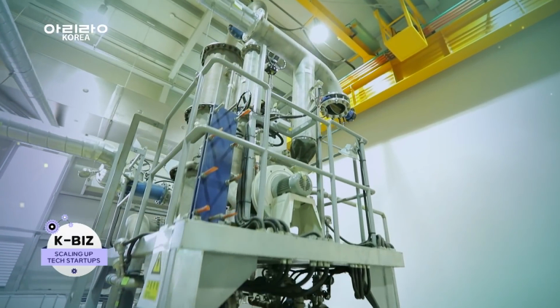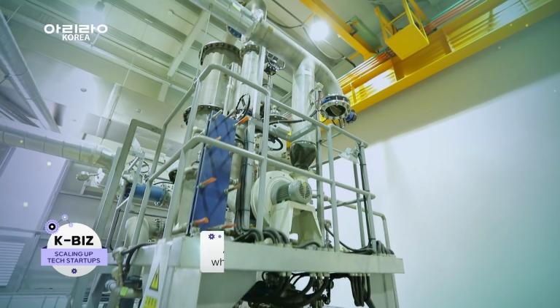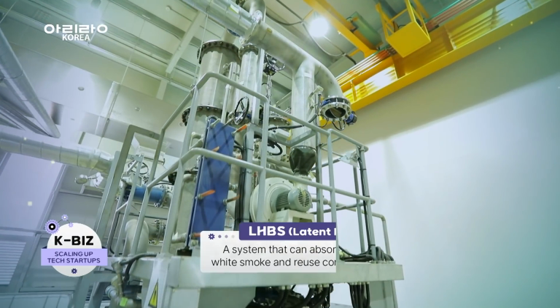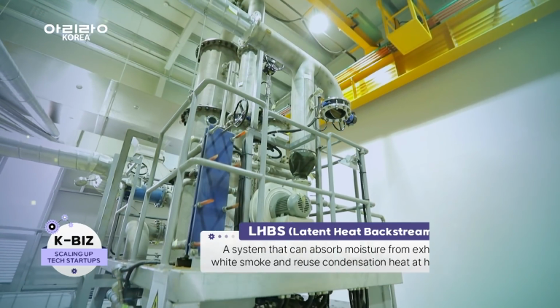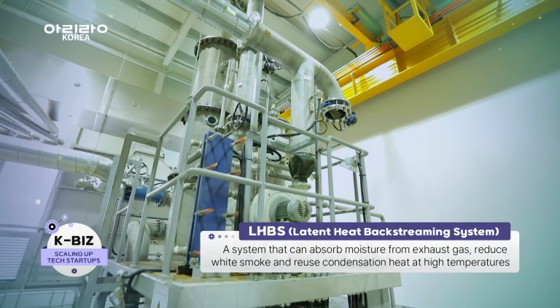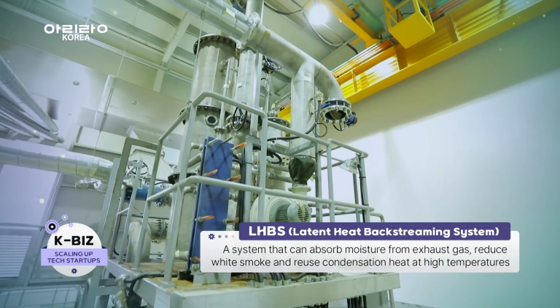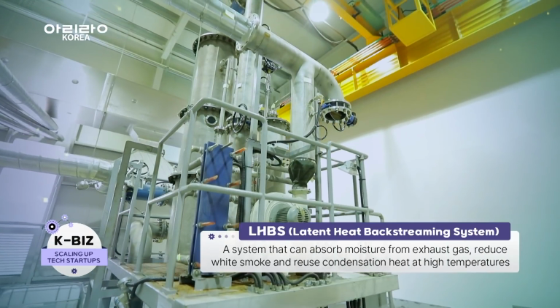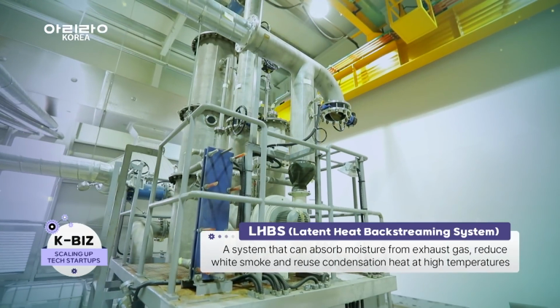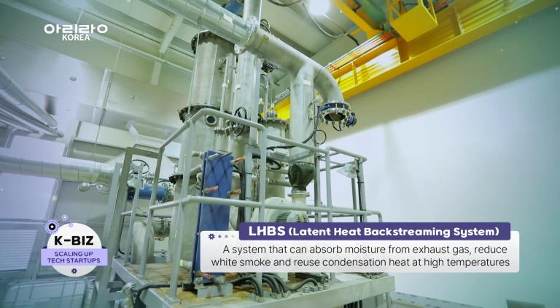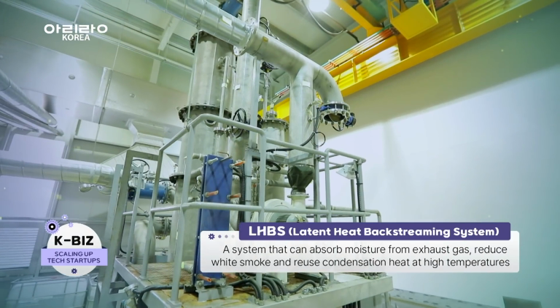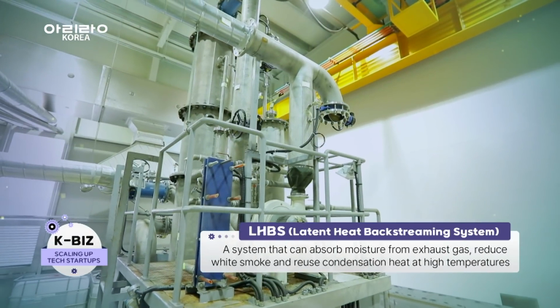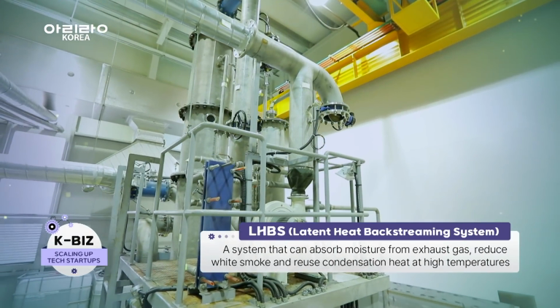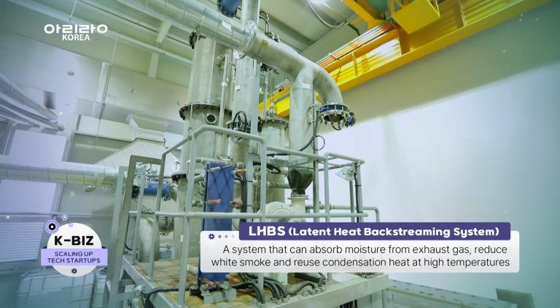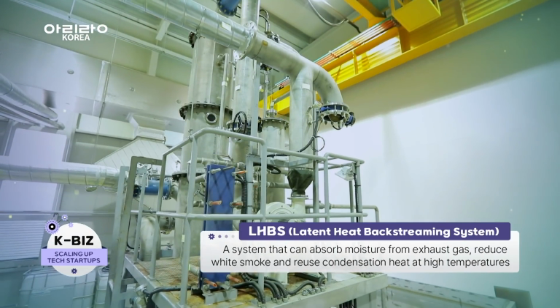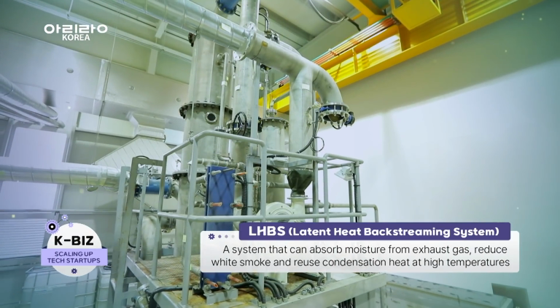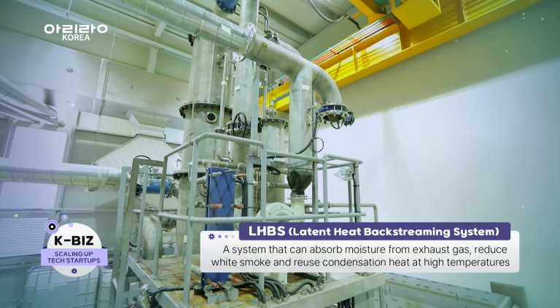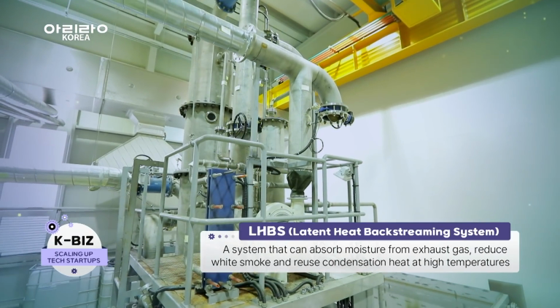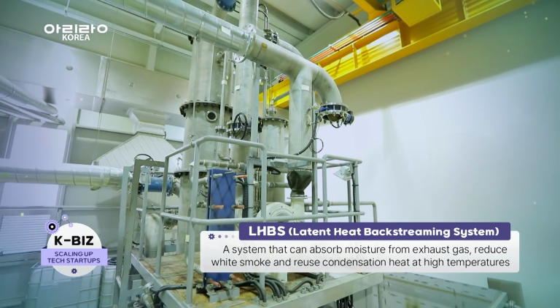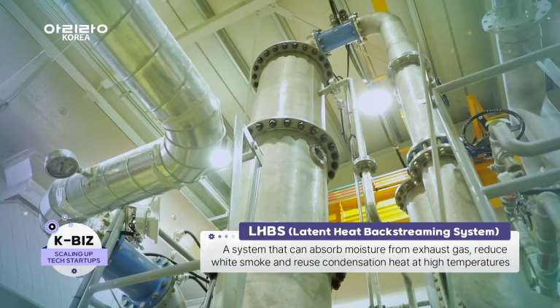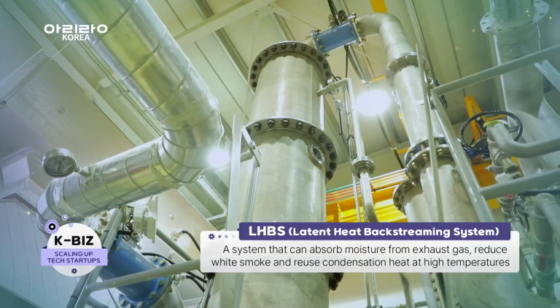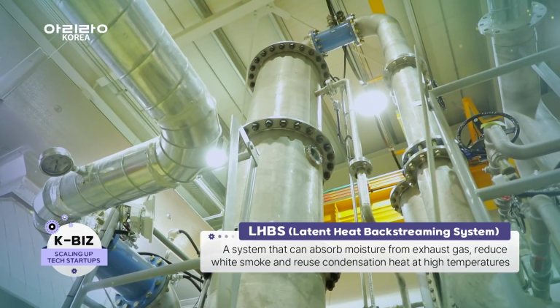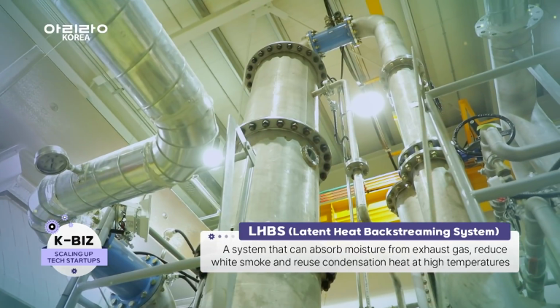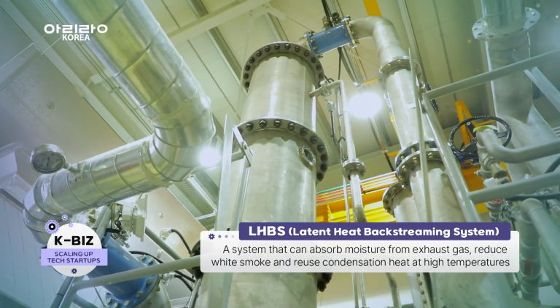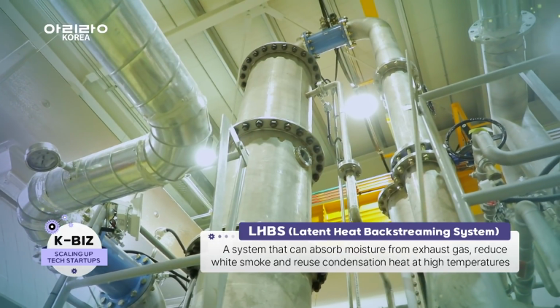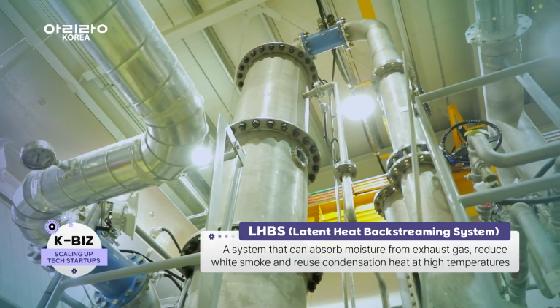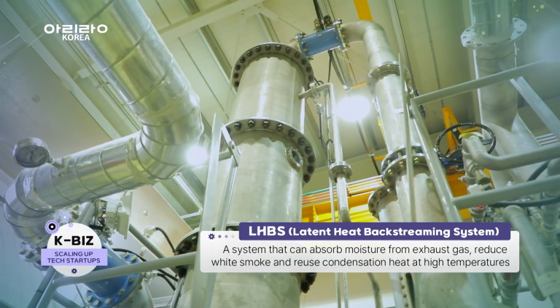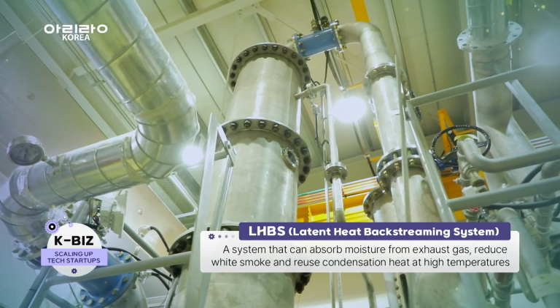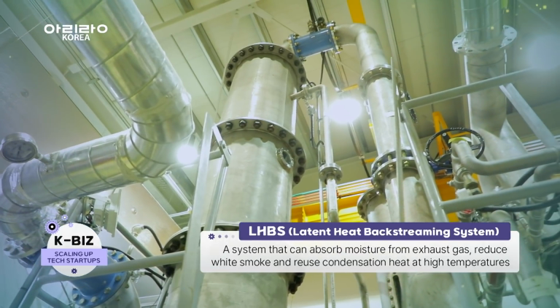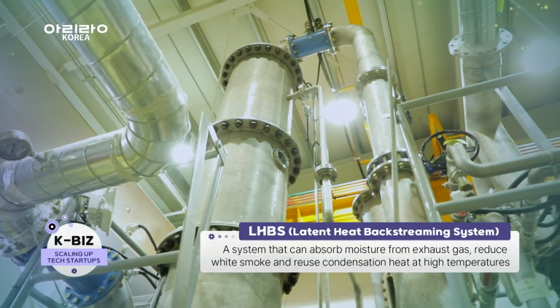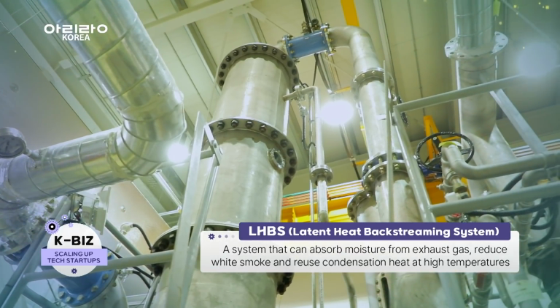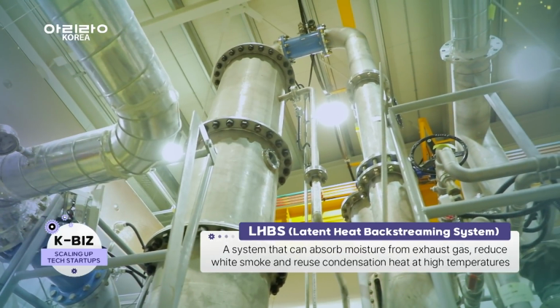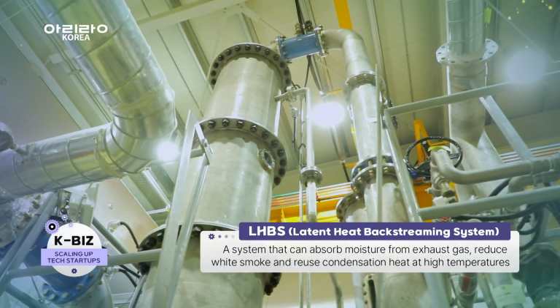LHBS, or Latent Heat Backstream System, is one of the main products of the company.